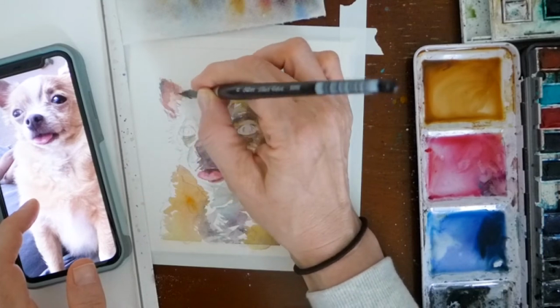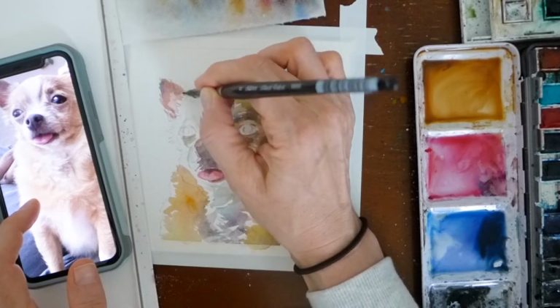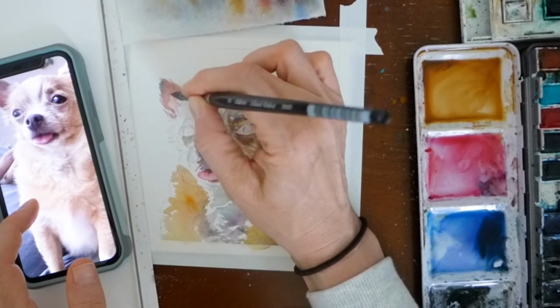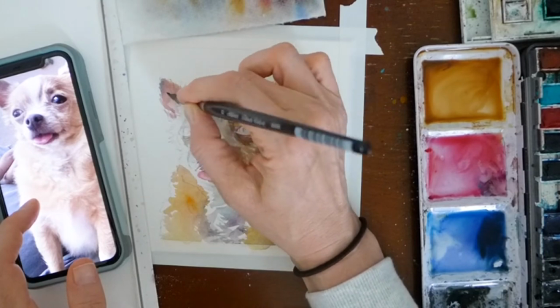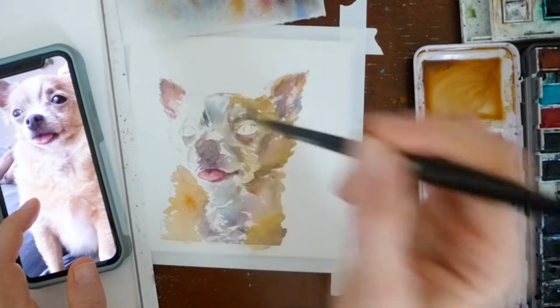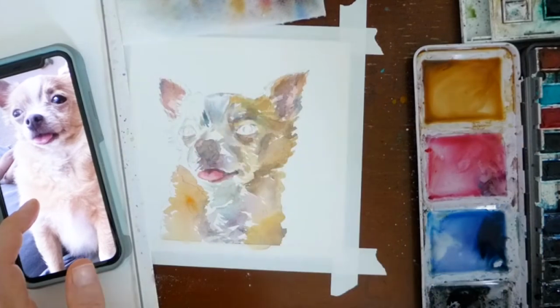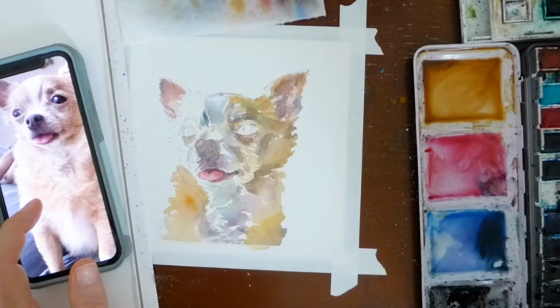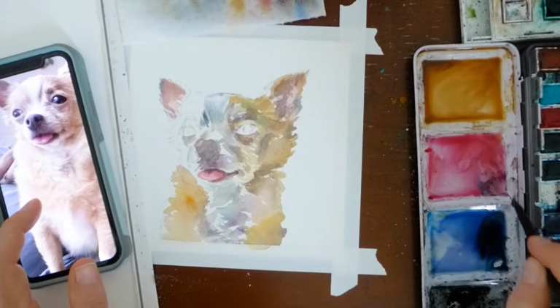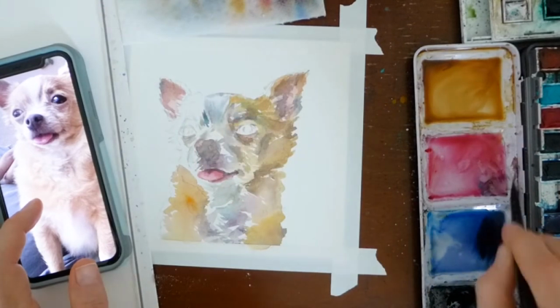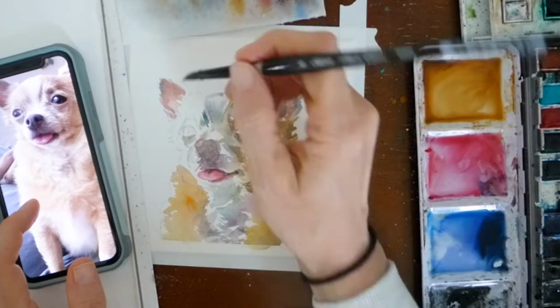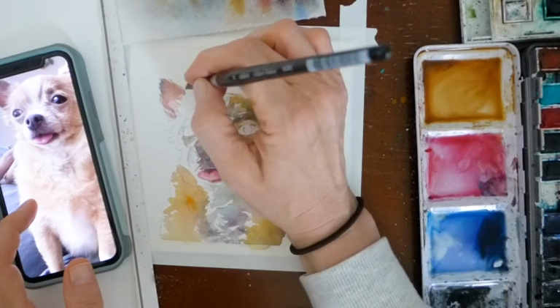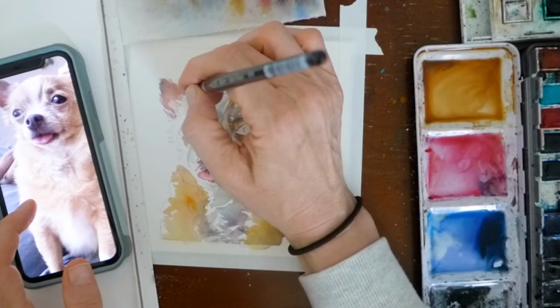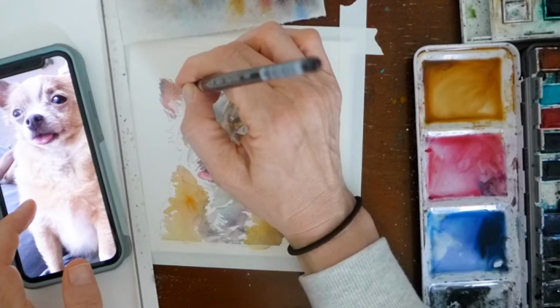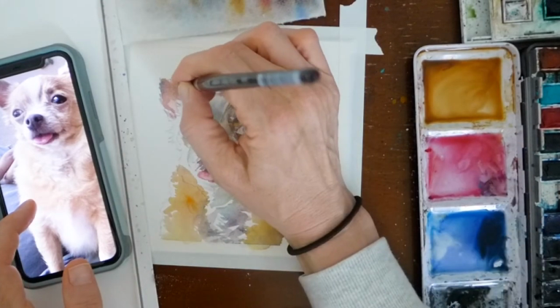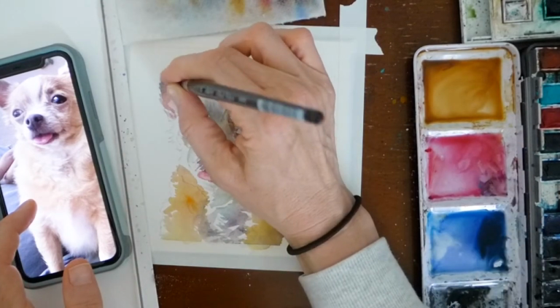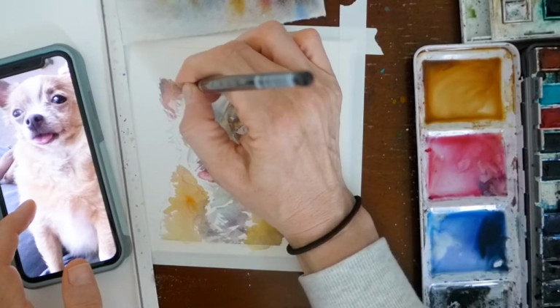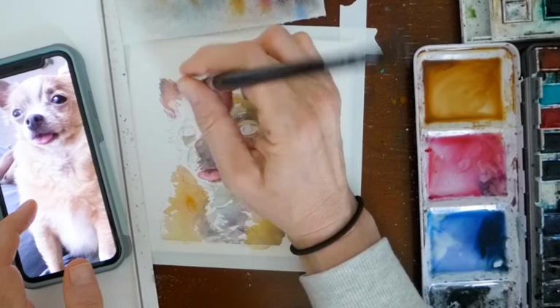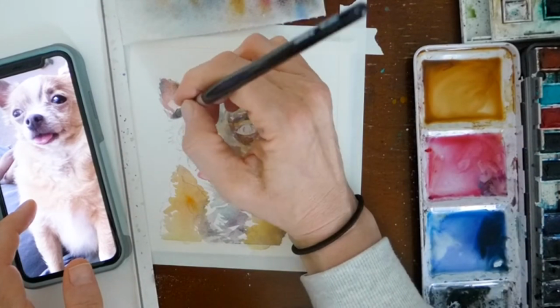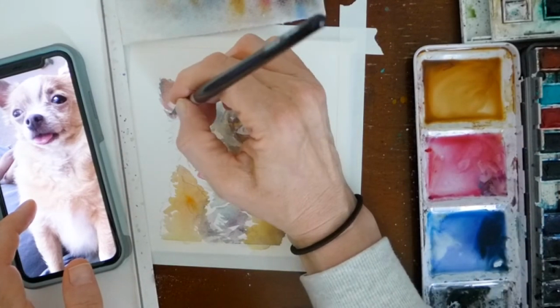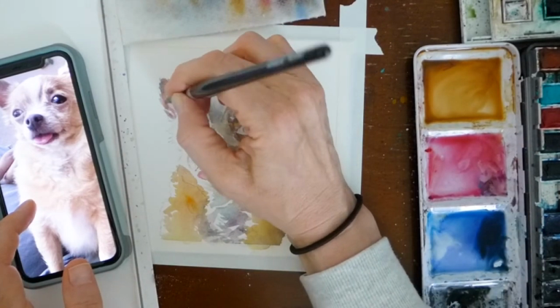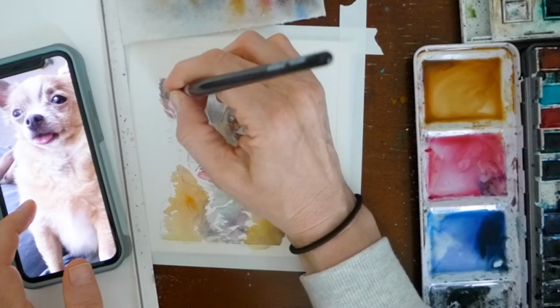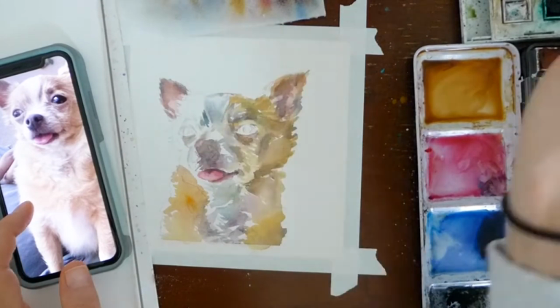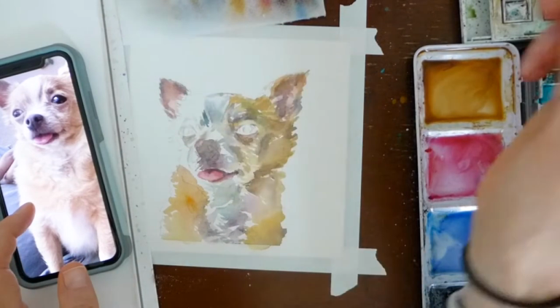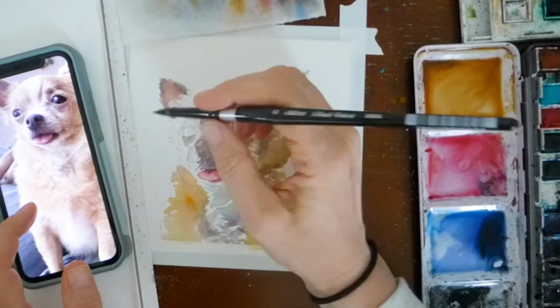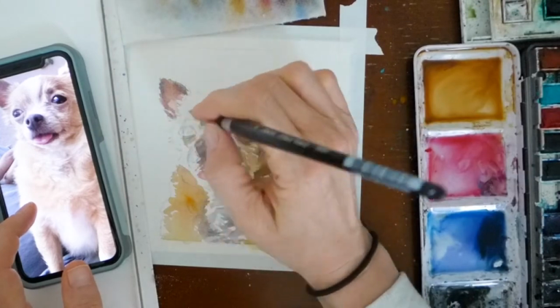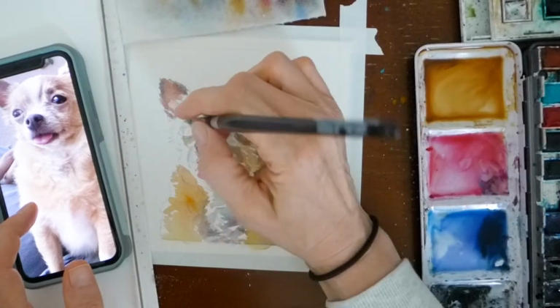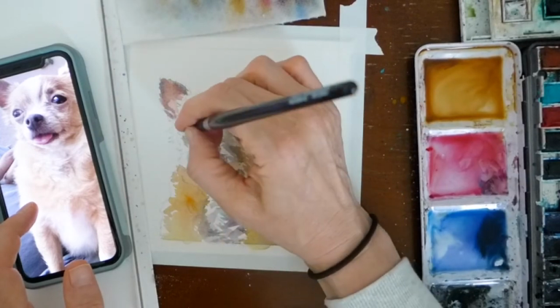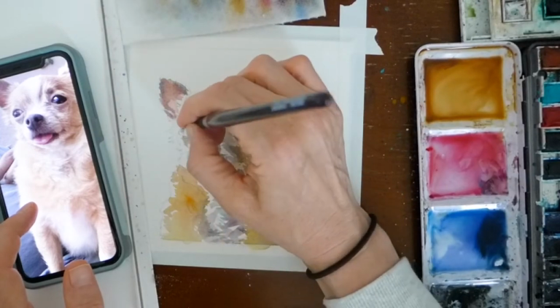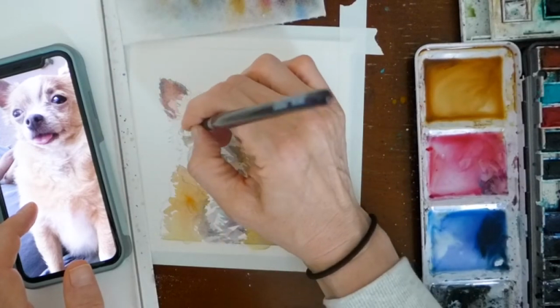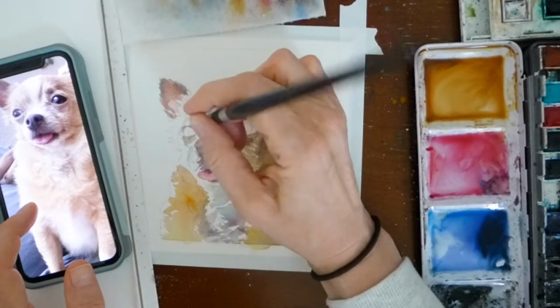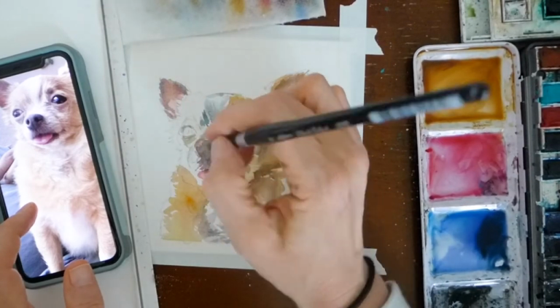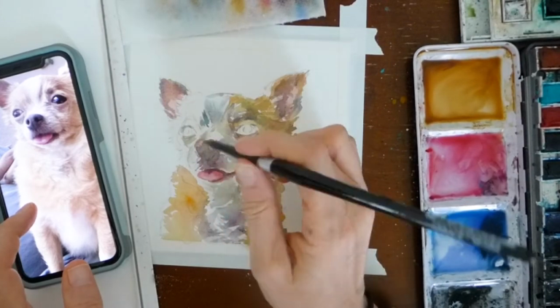This is a great point in the painting because it's really starting to come together, and I'm really starting to love the way it looks.